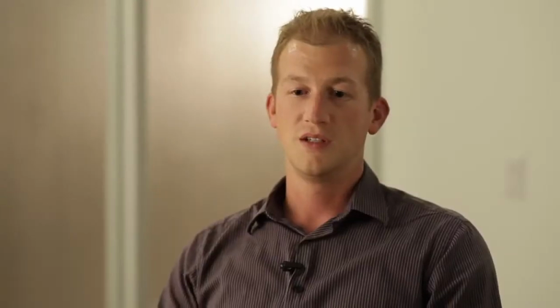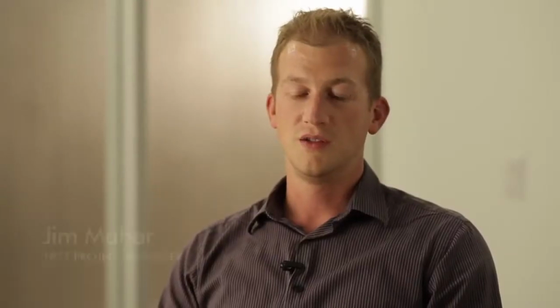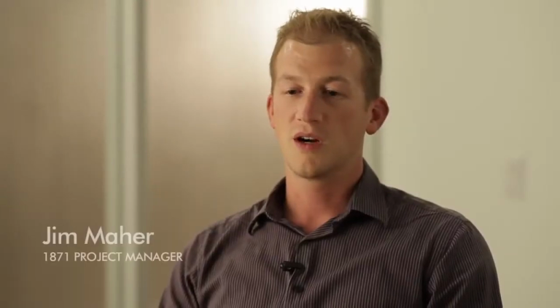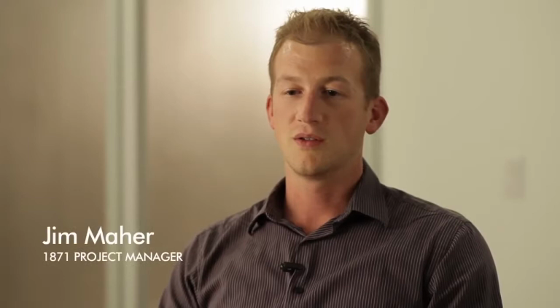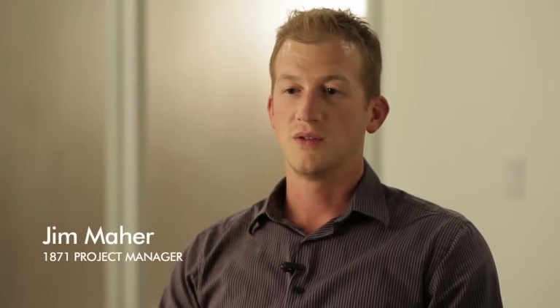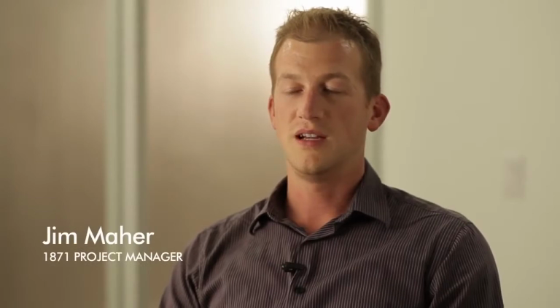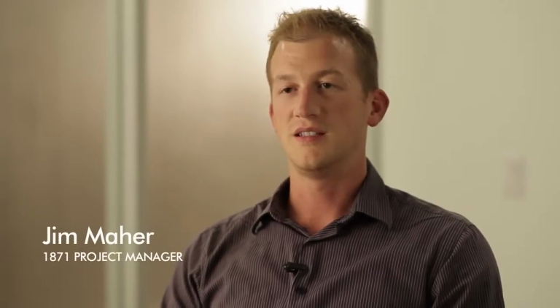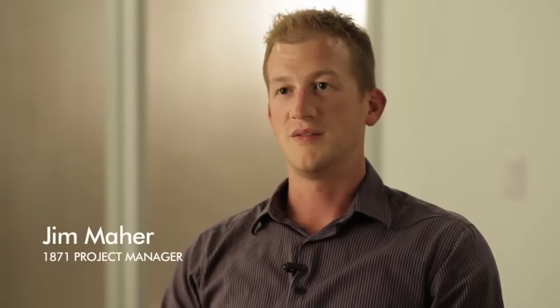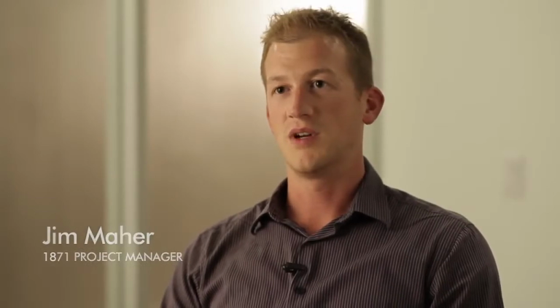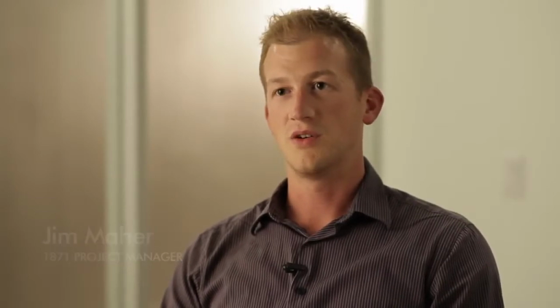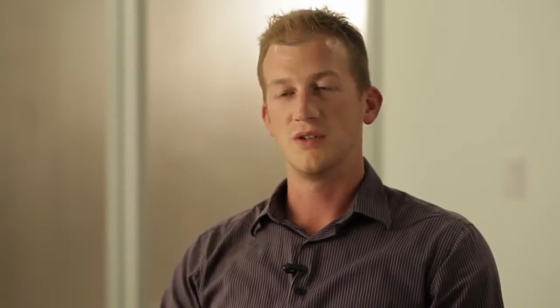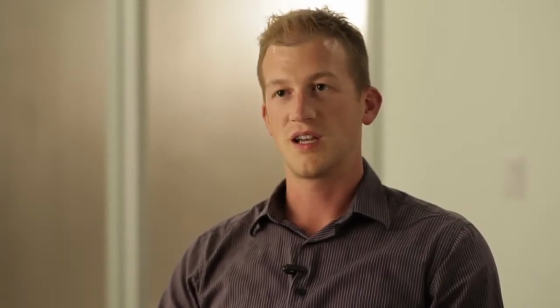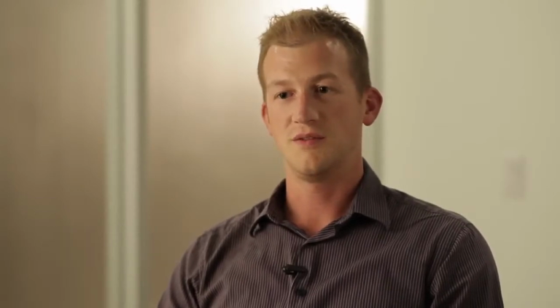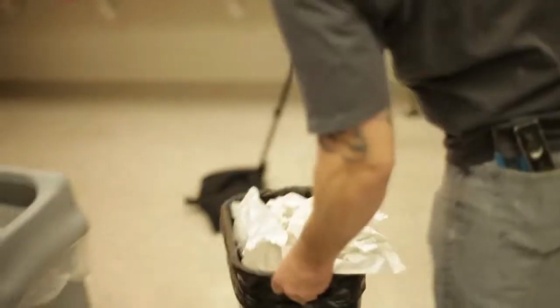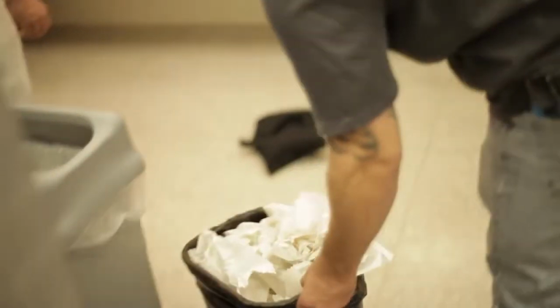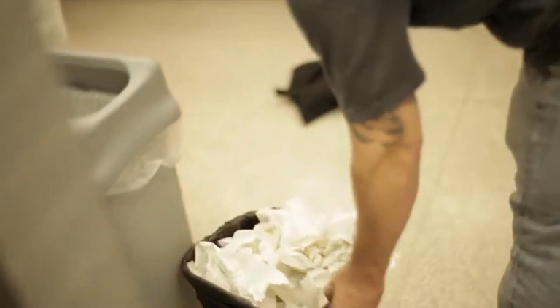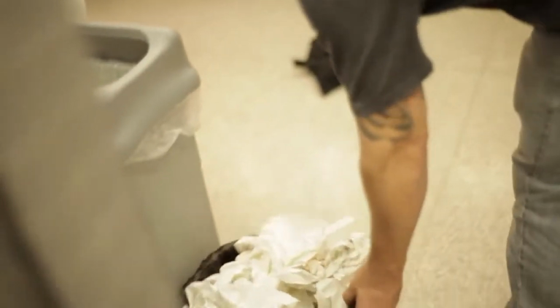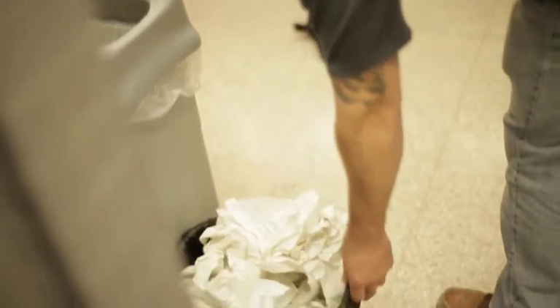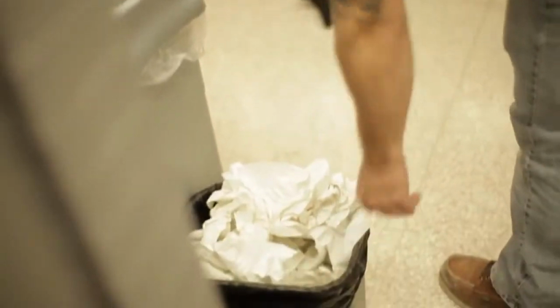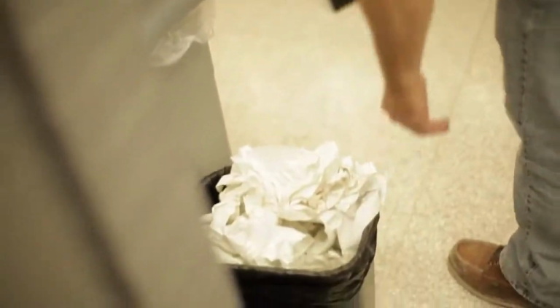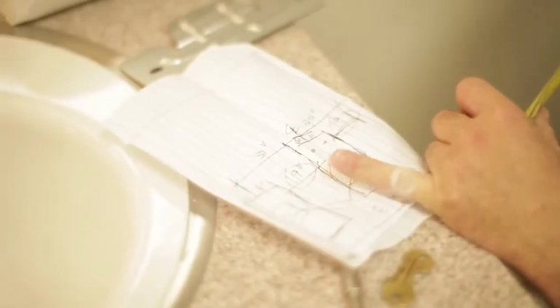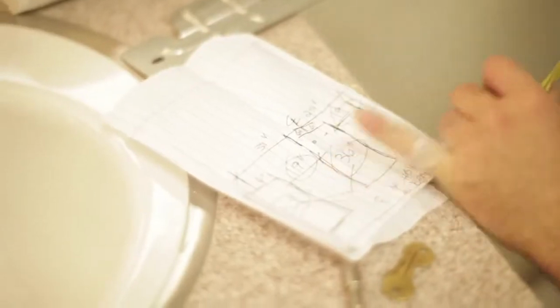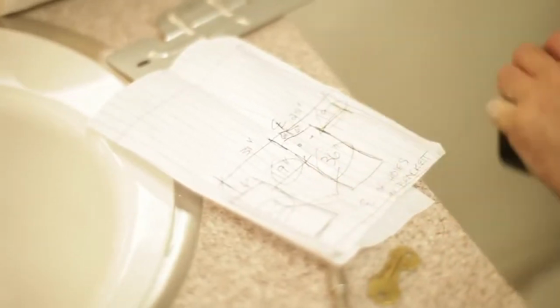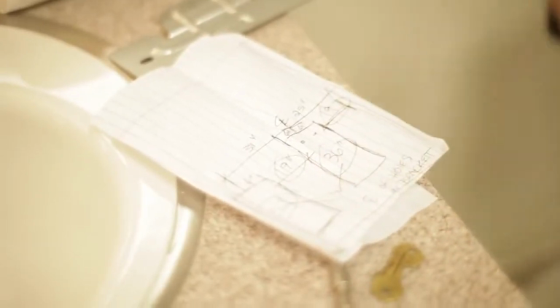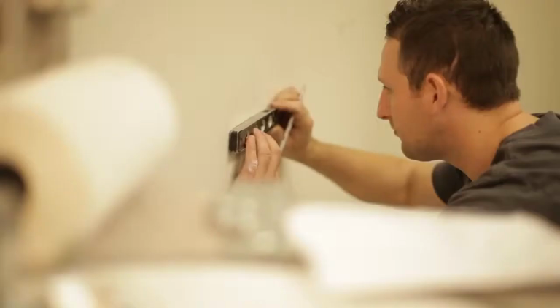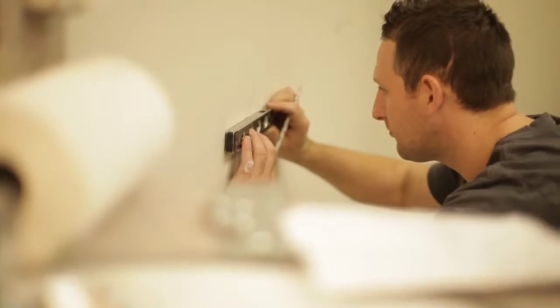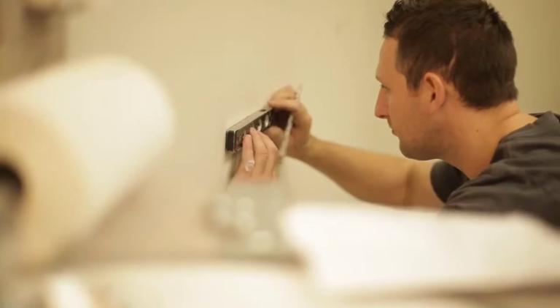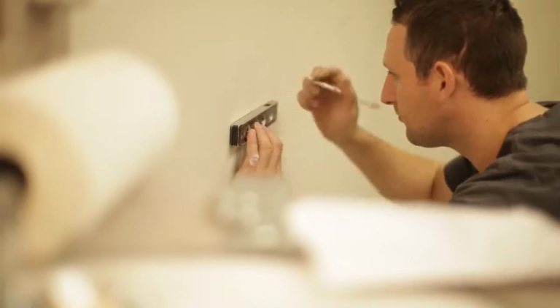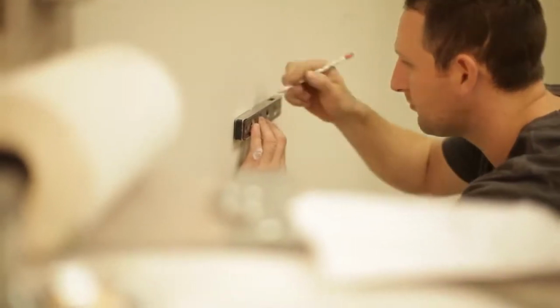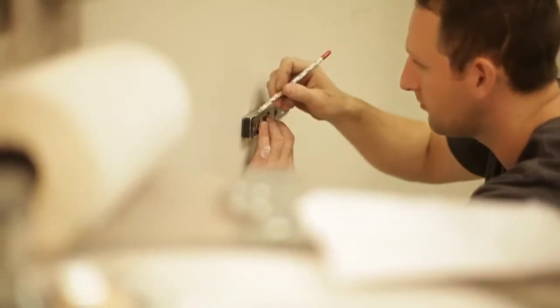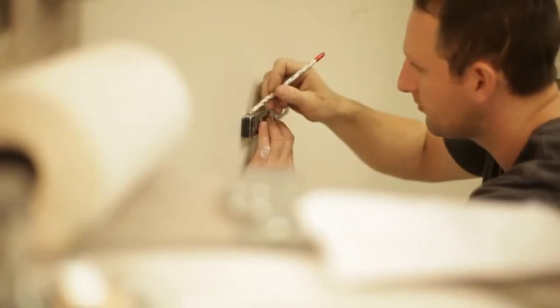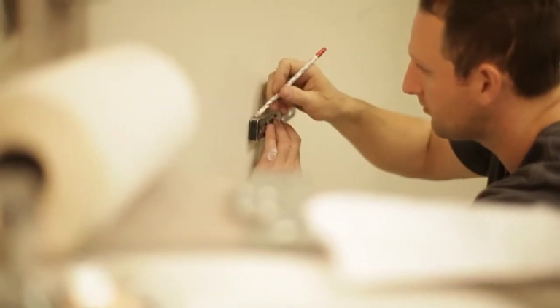You walk through 1871 as a whole and it's very cutting edge, and I think the restrooms here definitely were a step behind everything.